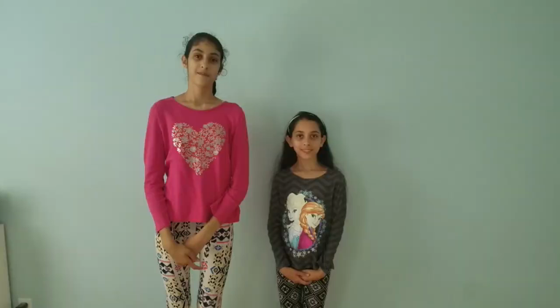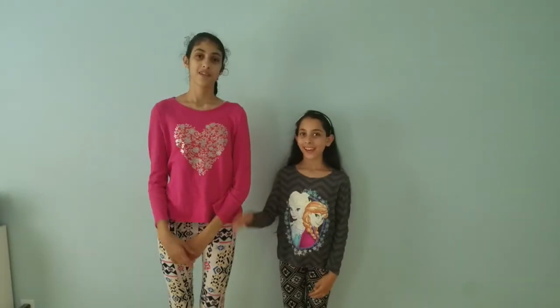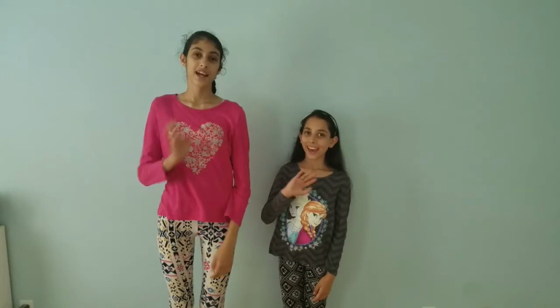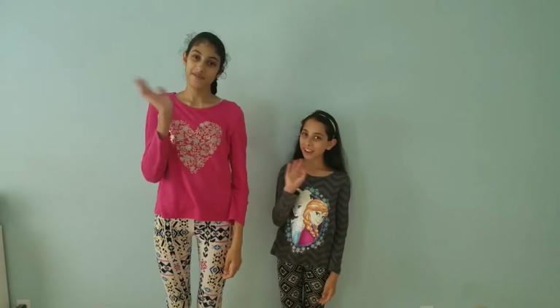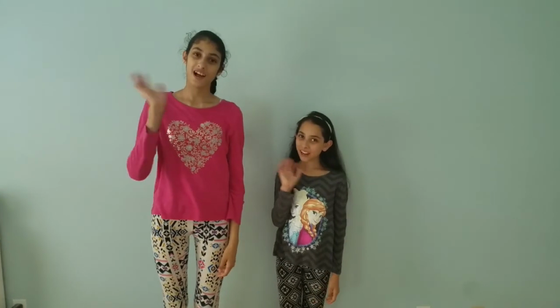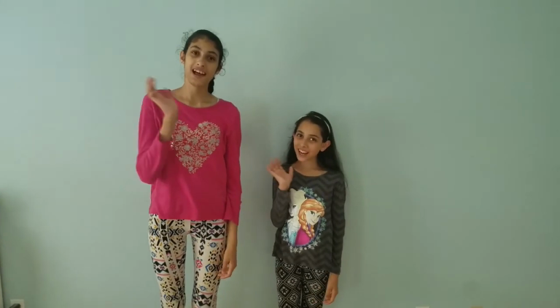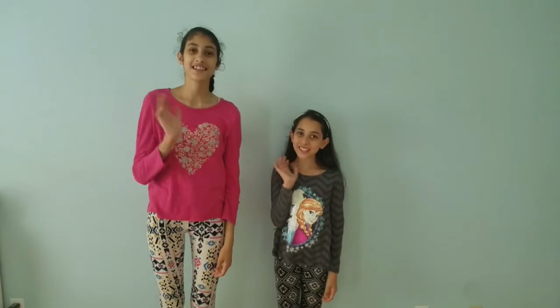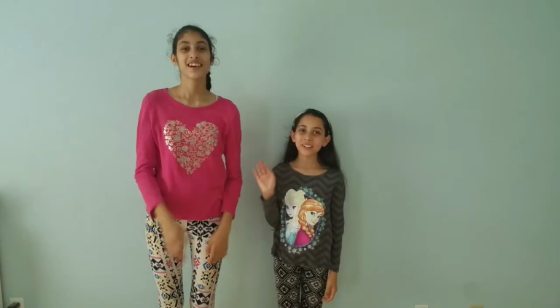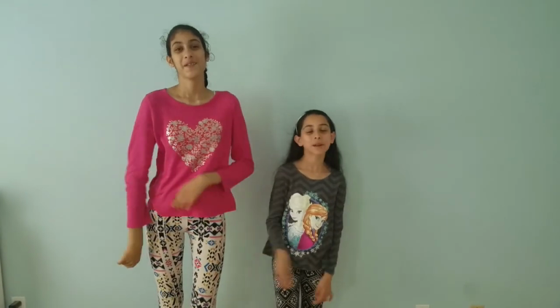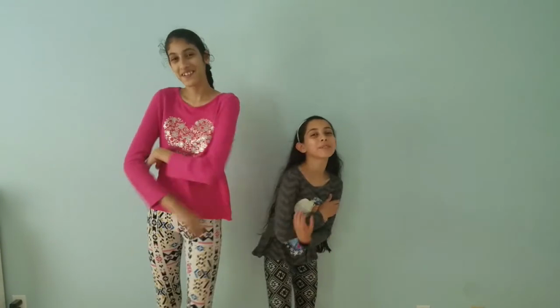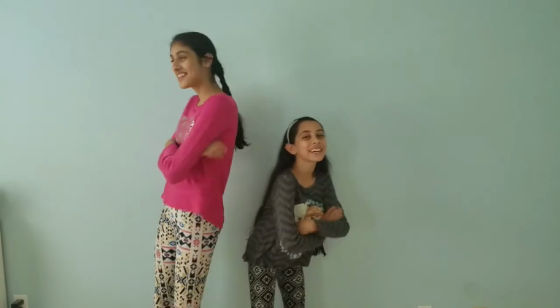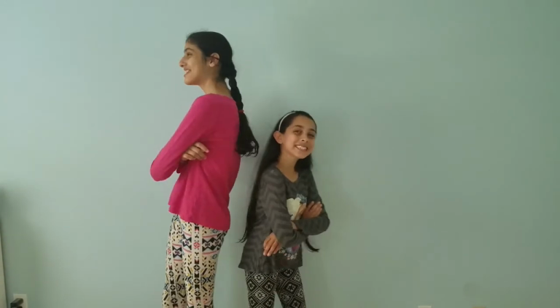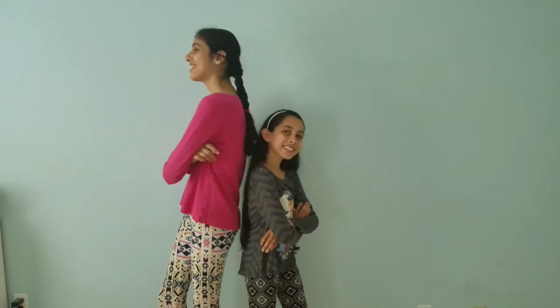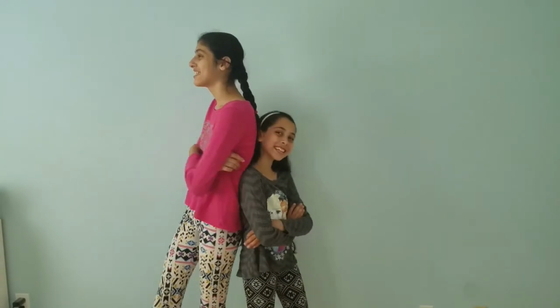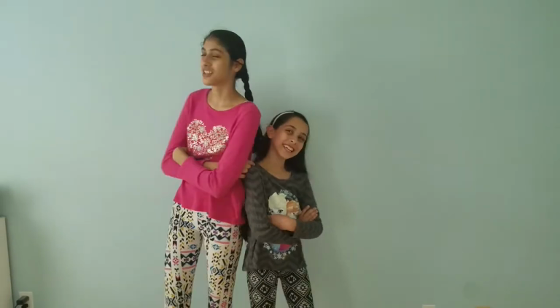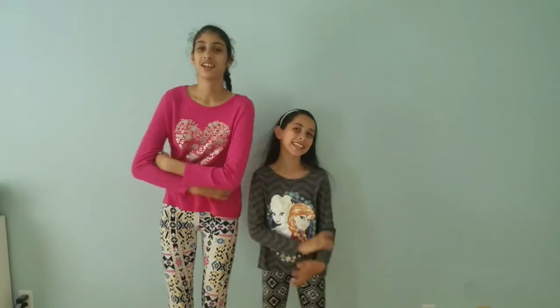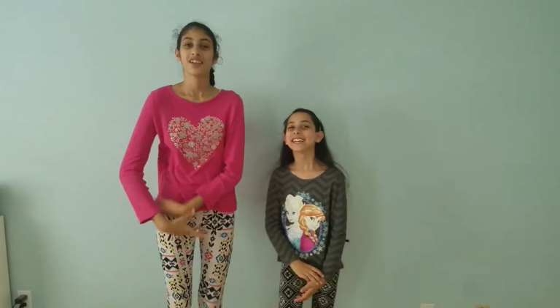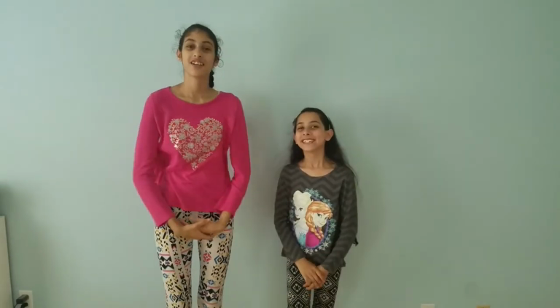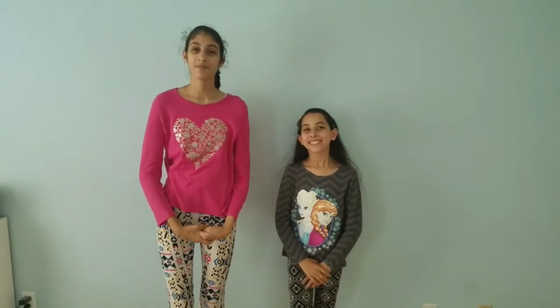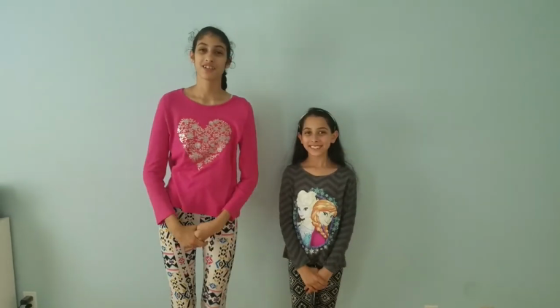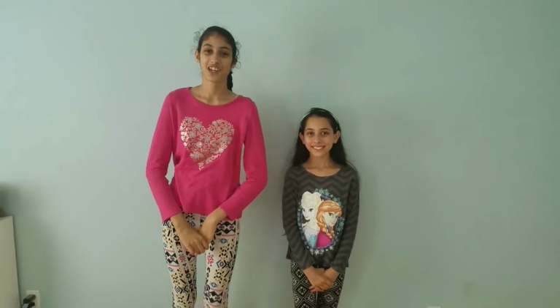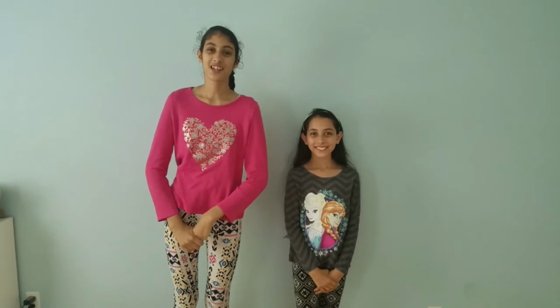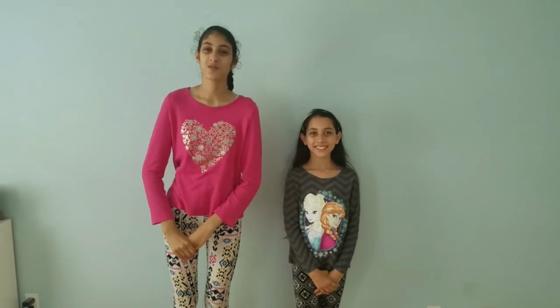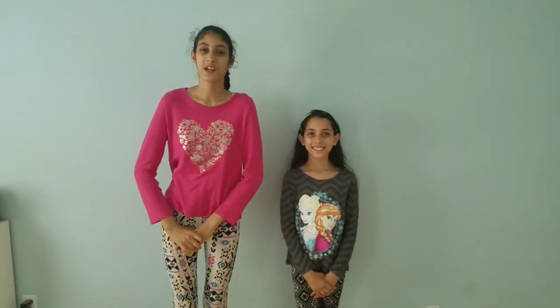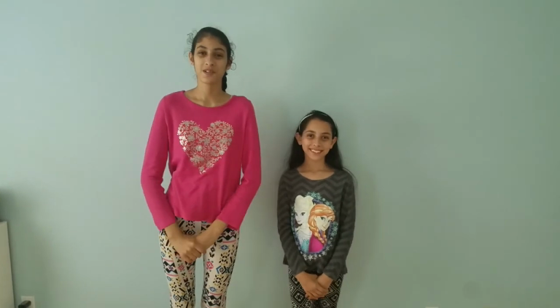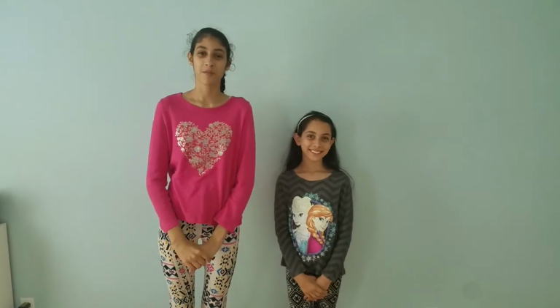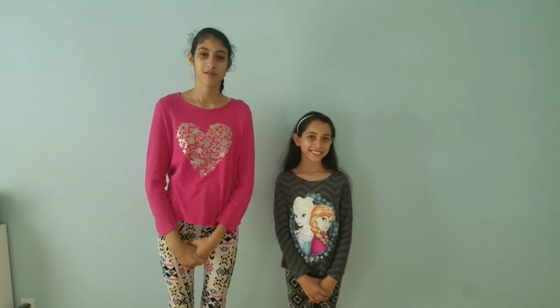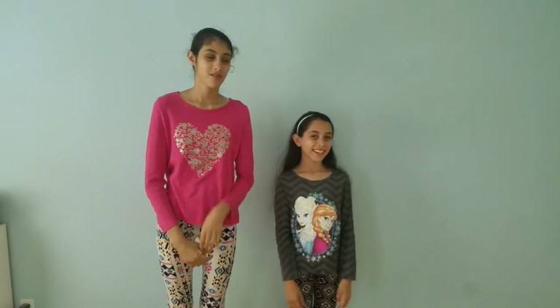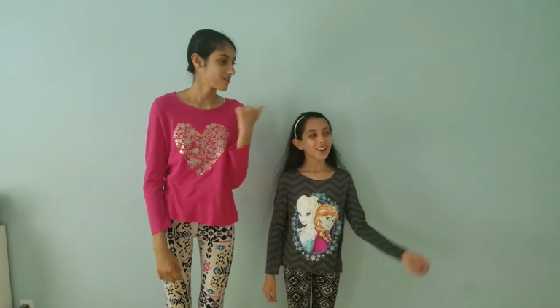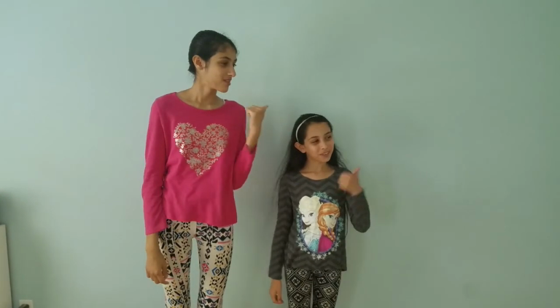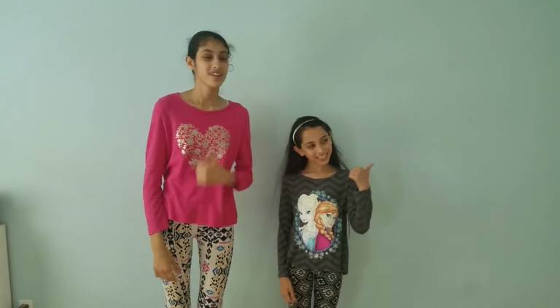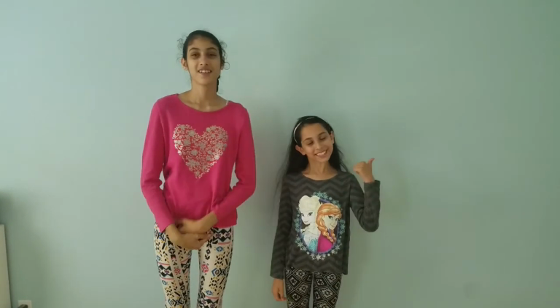Hey friends, welcome to Kids in Kitchen. Today's special is Camino Soup. Over to our kitchen.